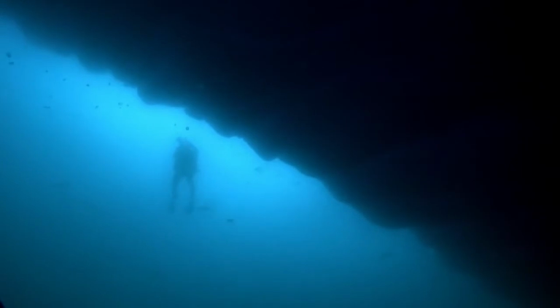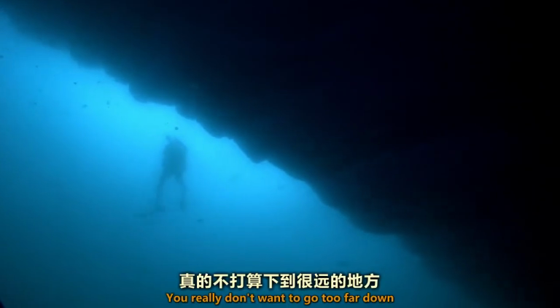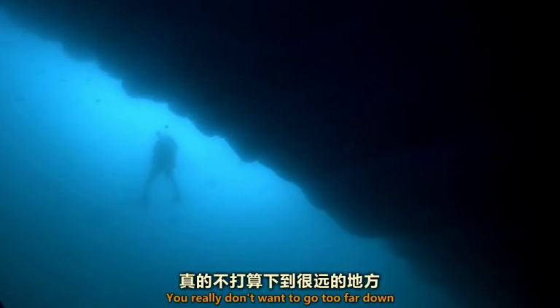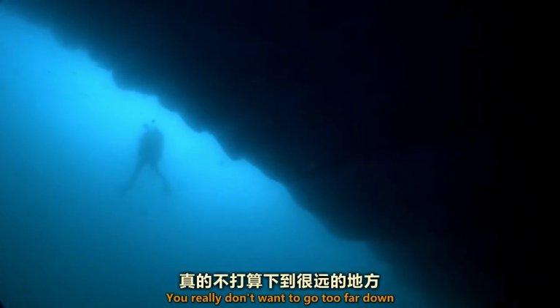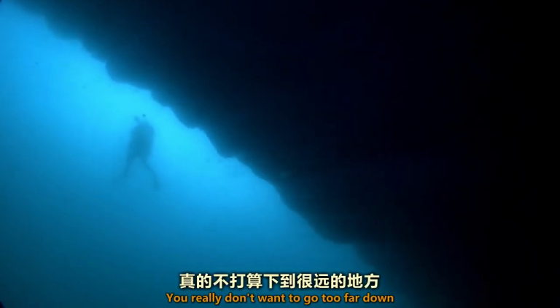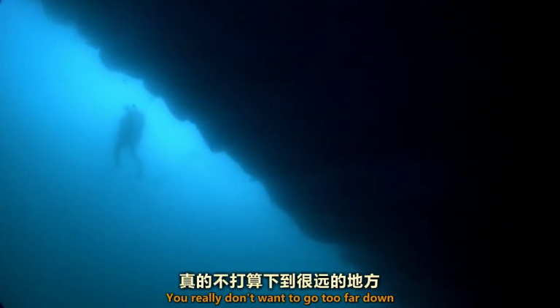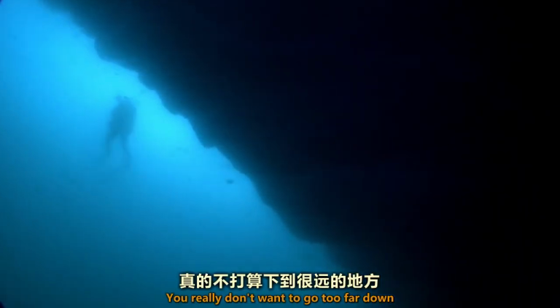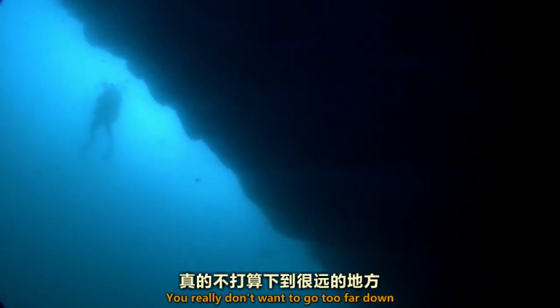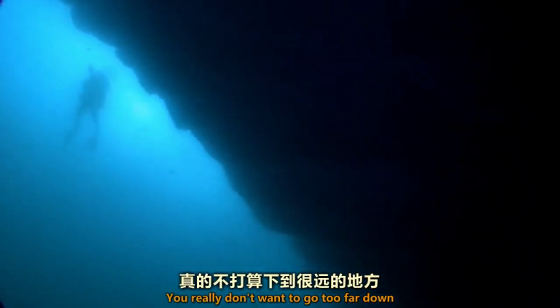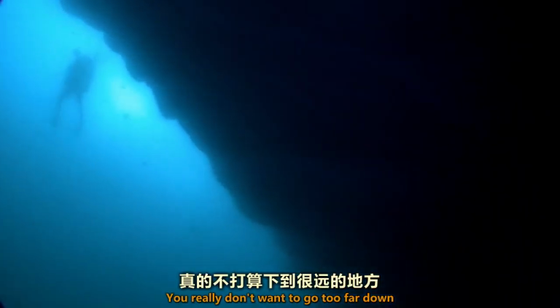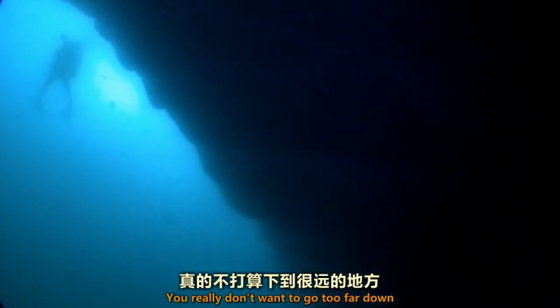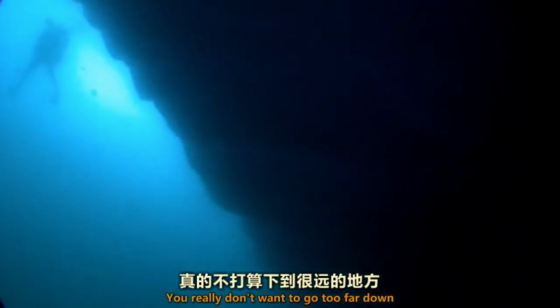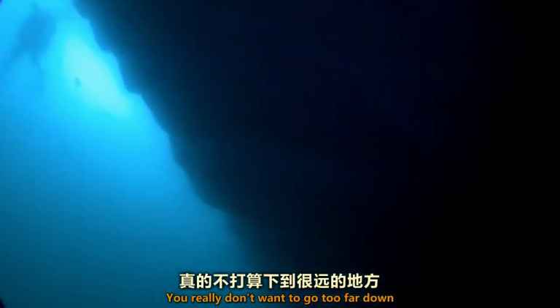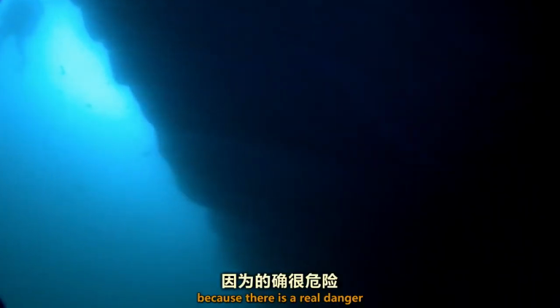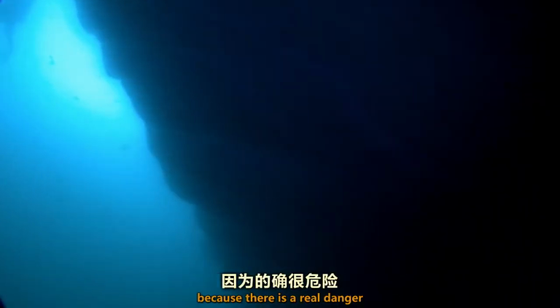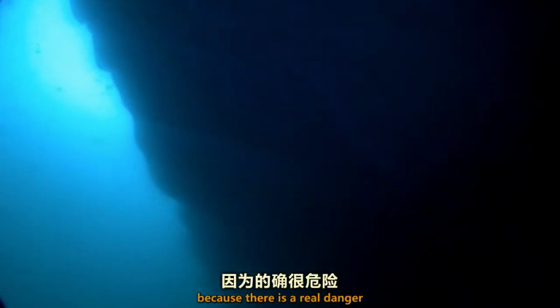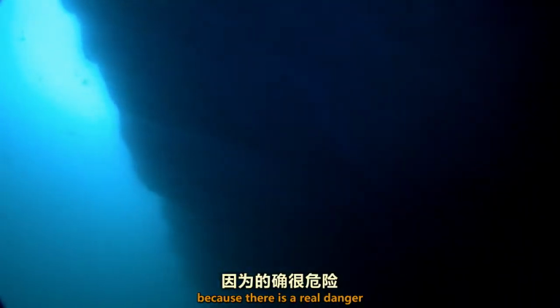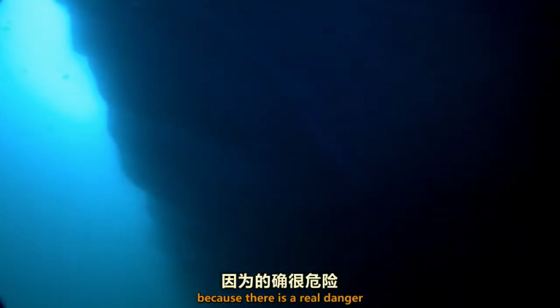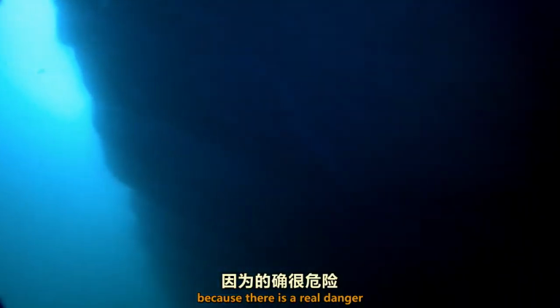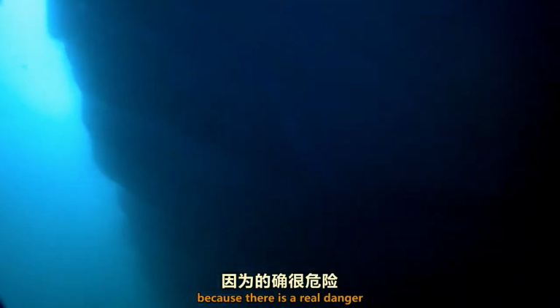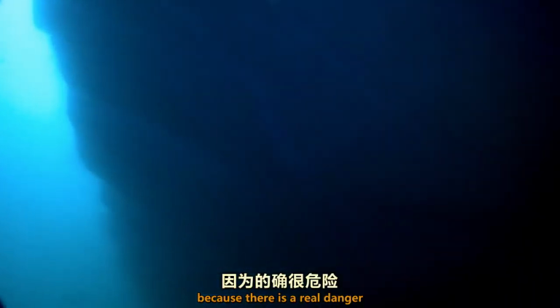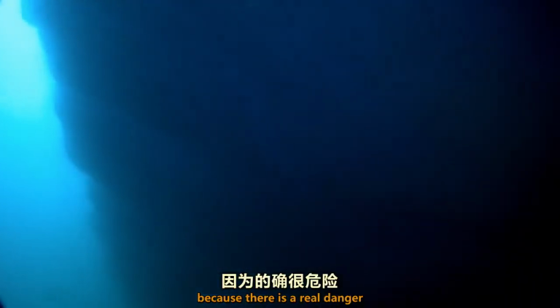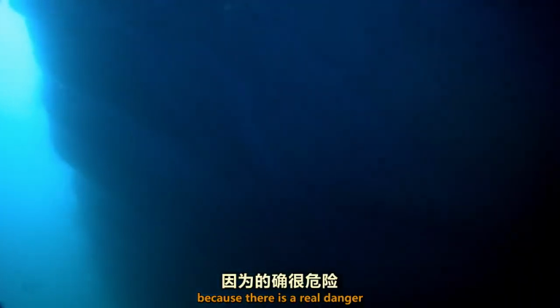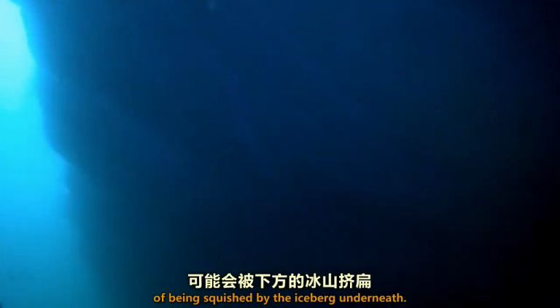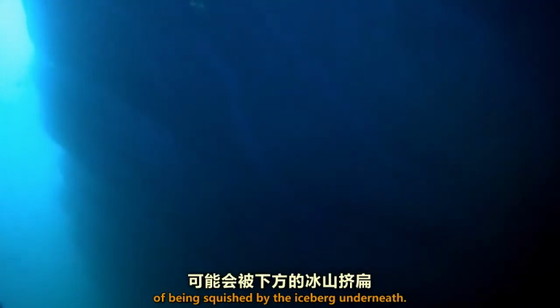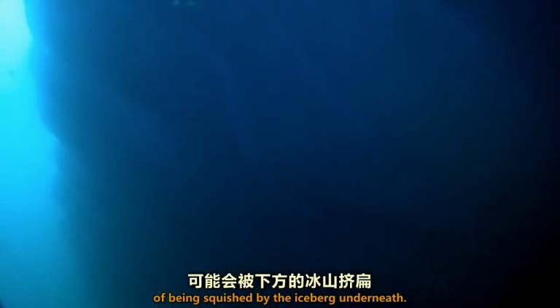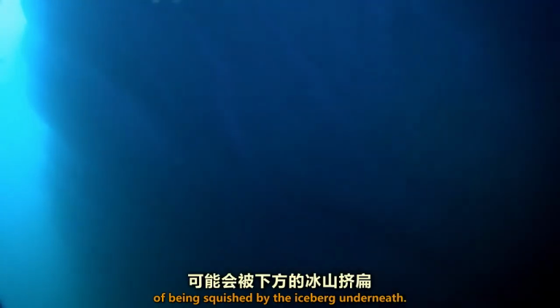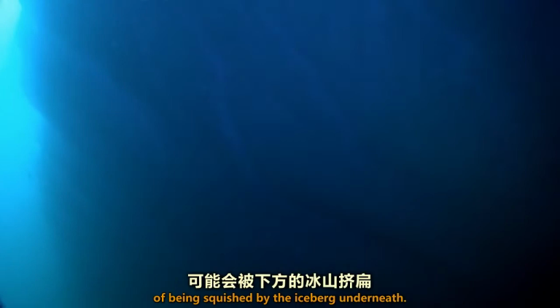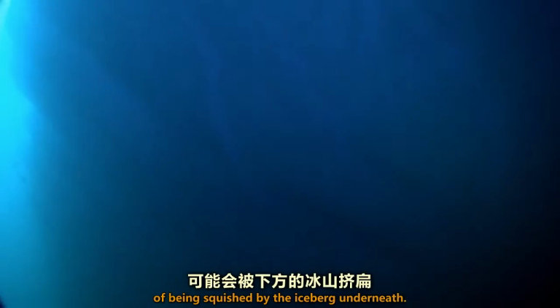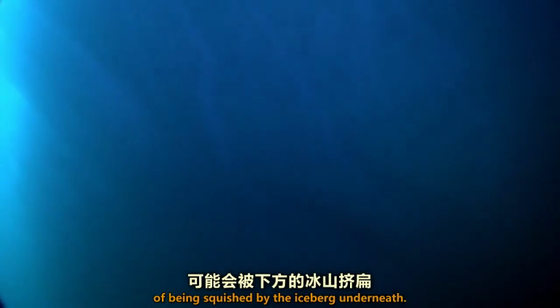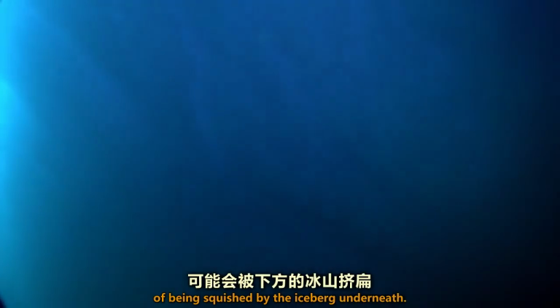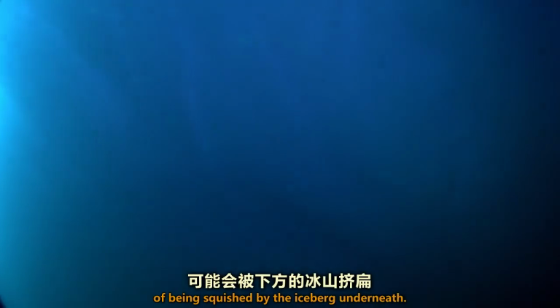You really don't want to go too far down, because there is a real danger of being squished by the iceberg underneath.